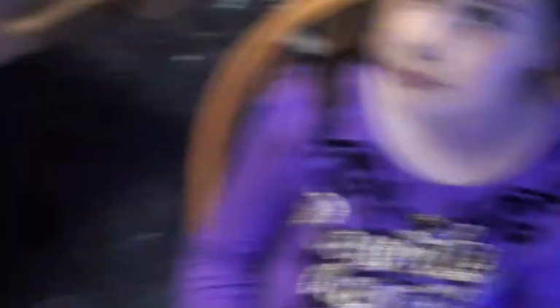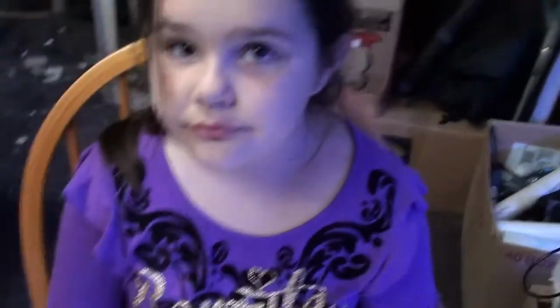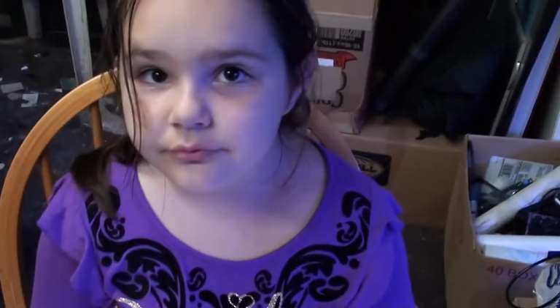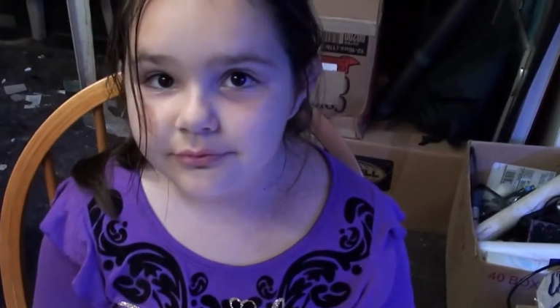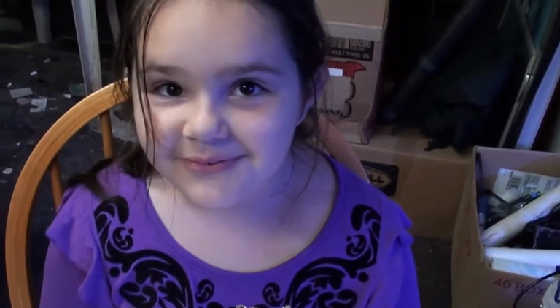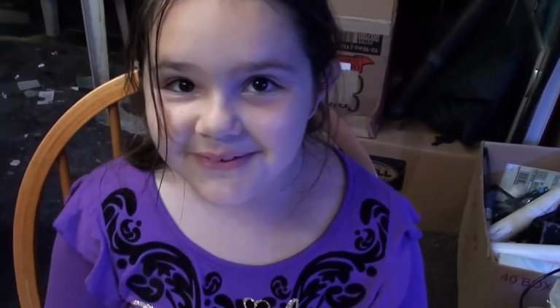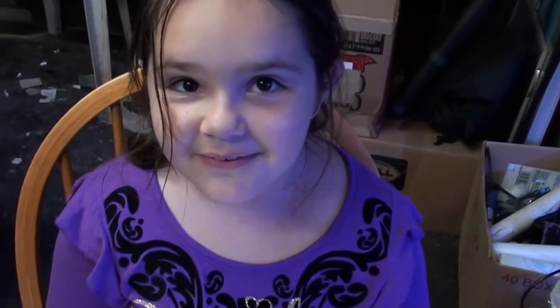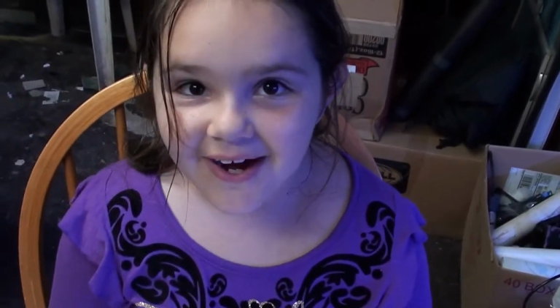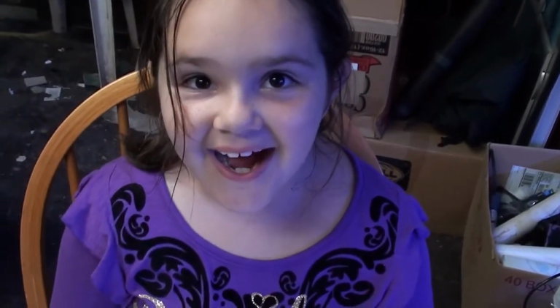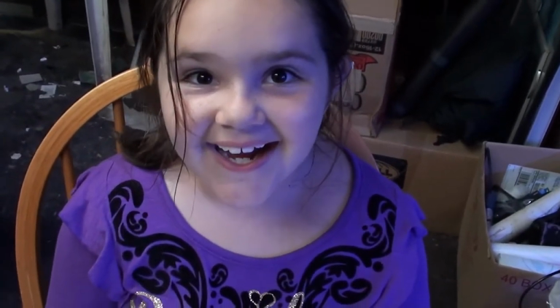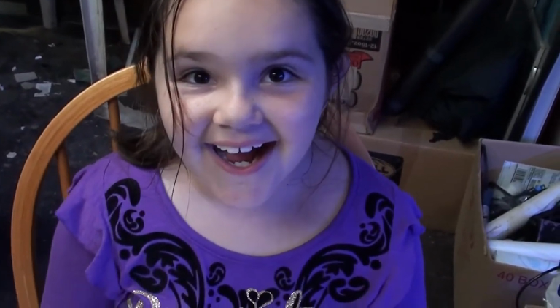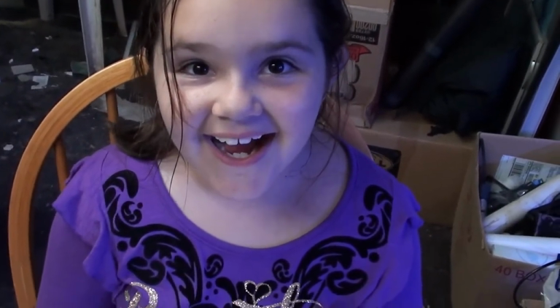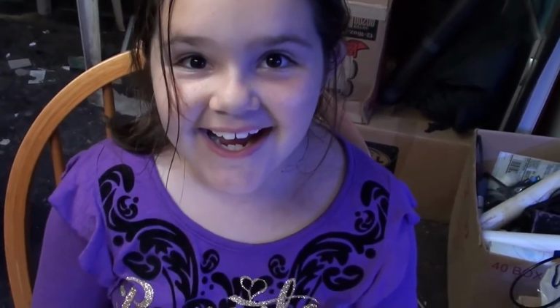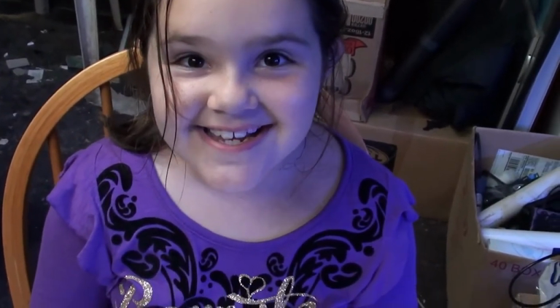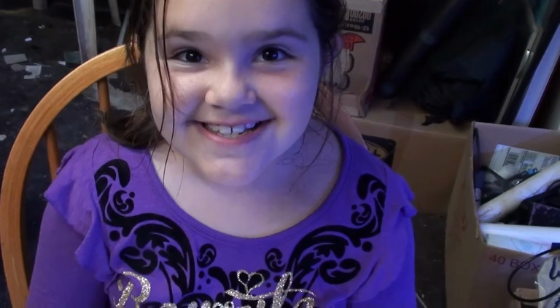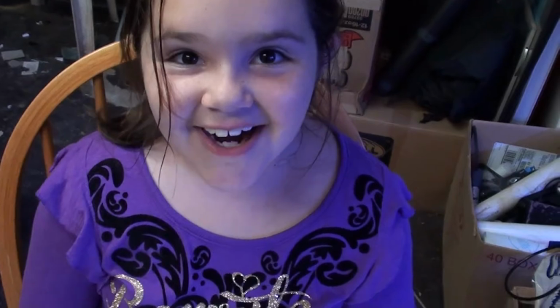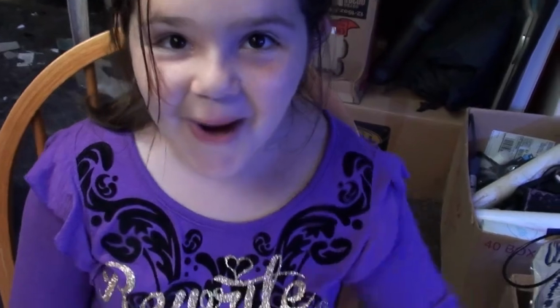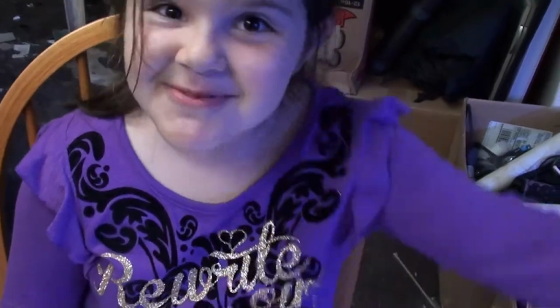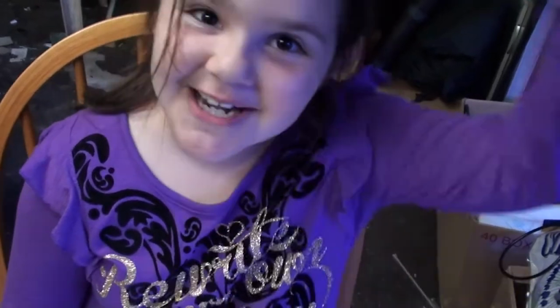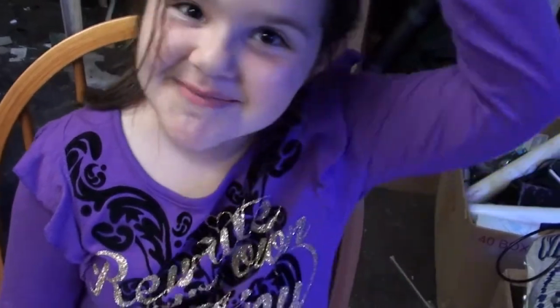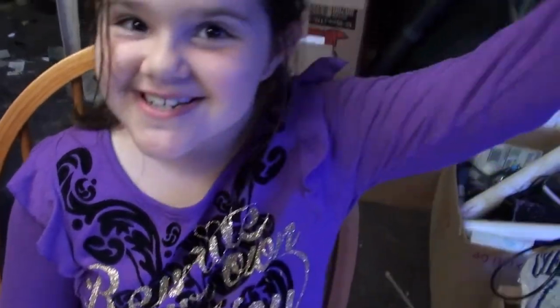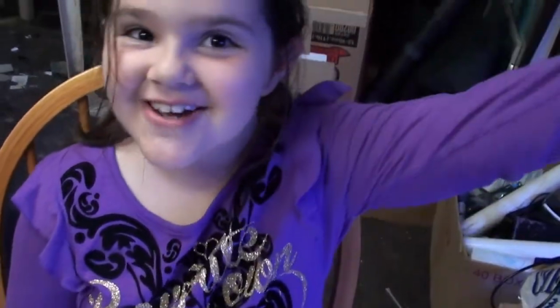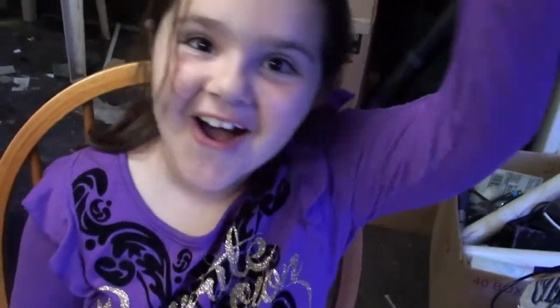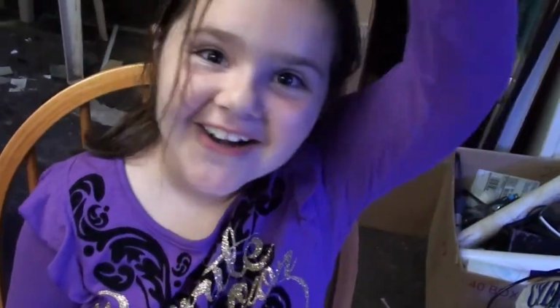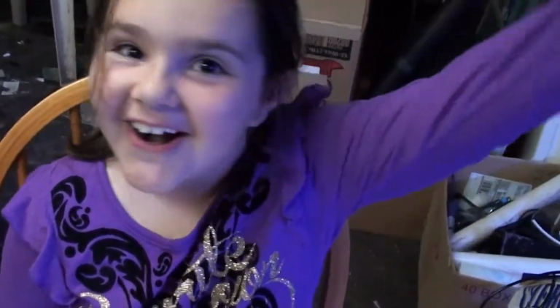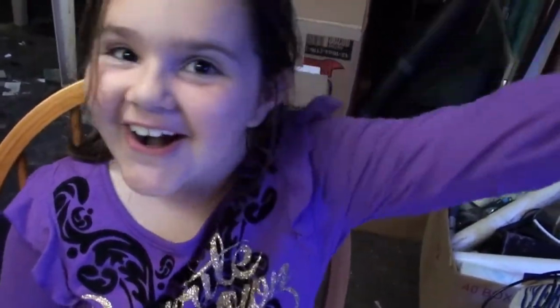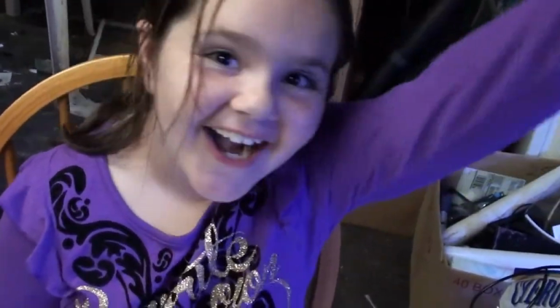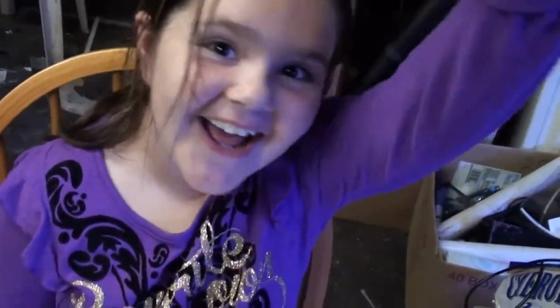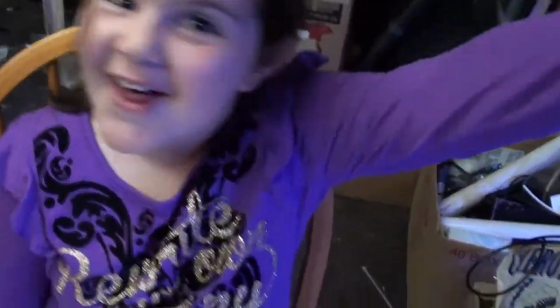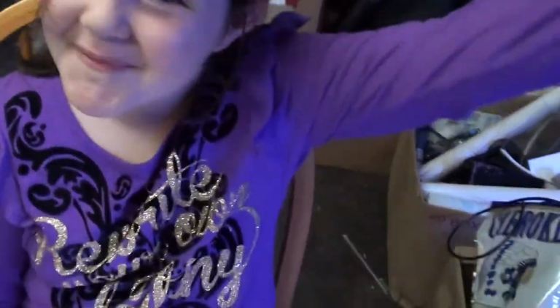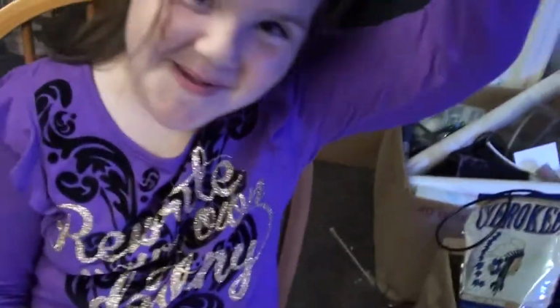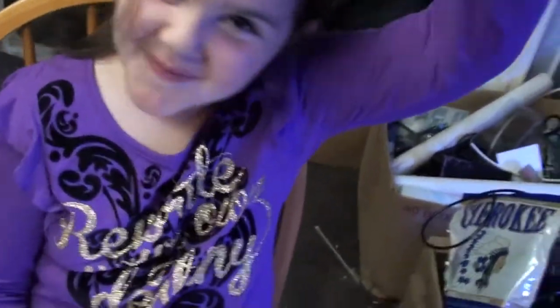Hello. Hi guys. I'm James's daughter. Hello, people.